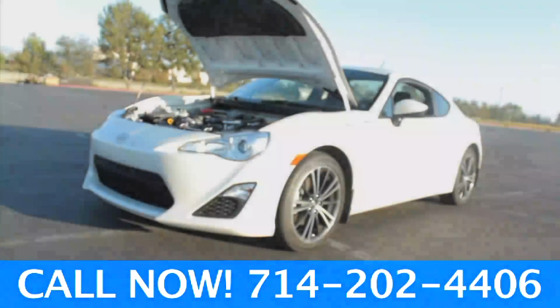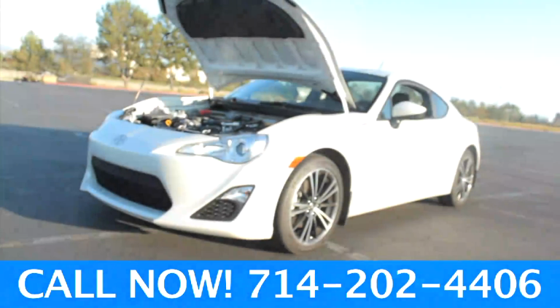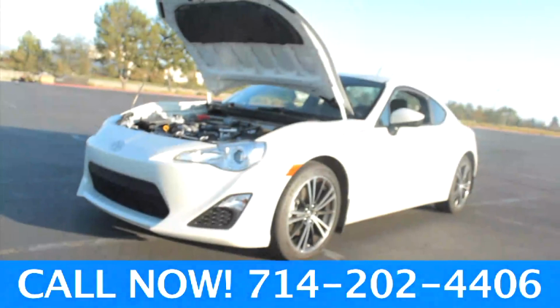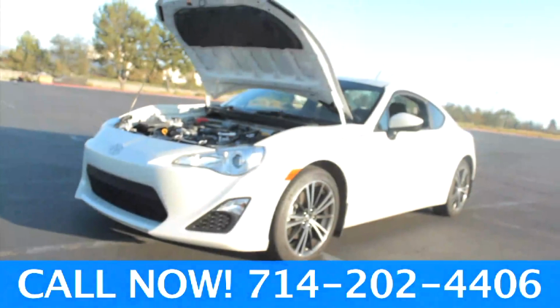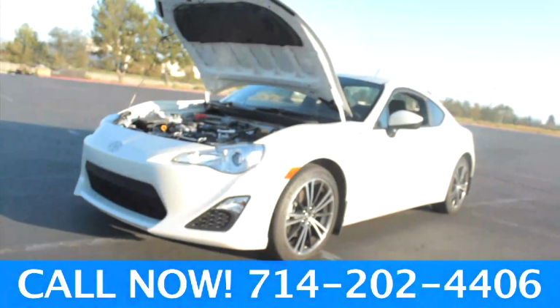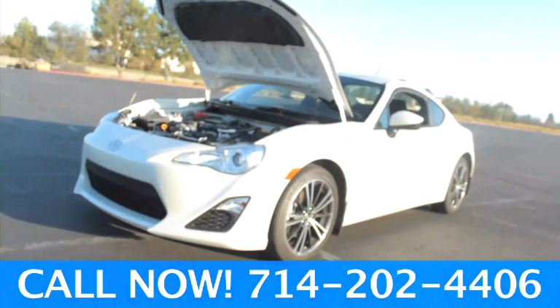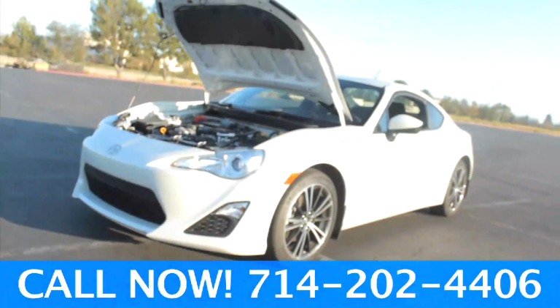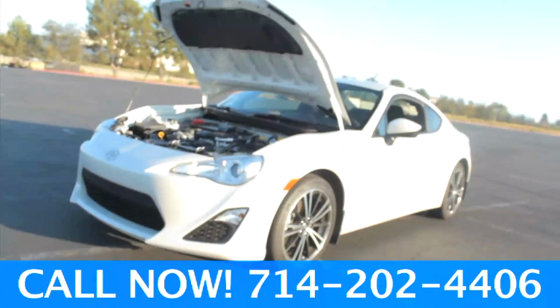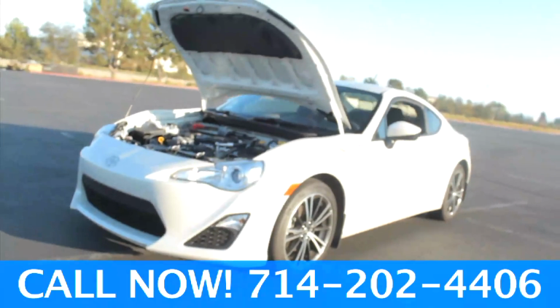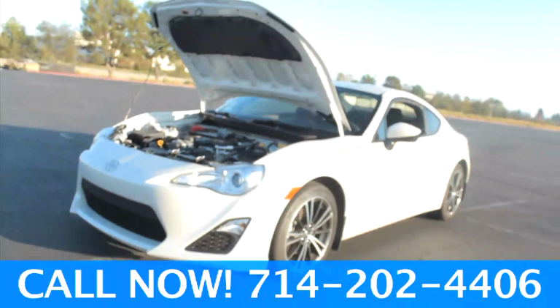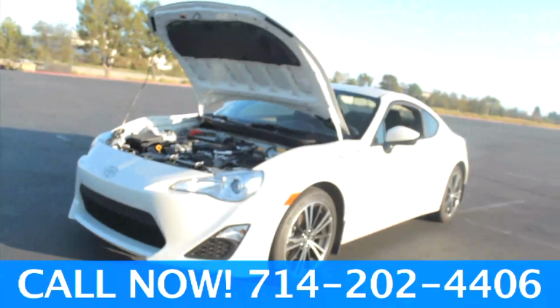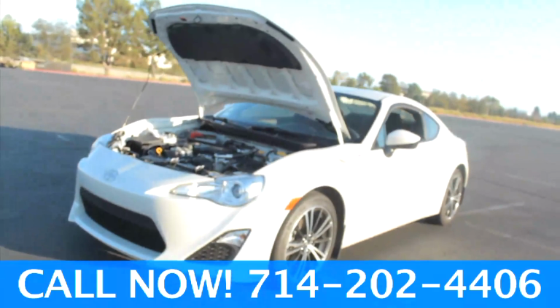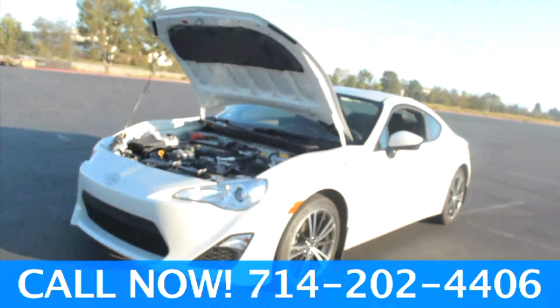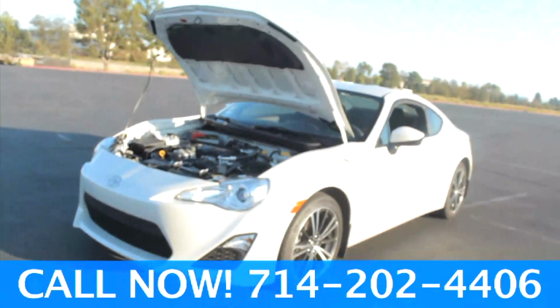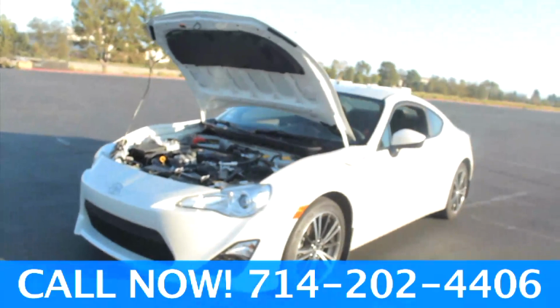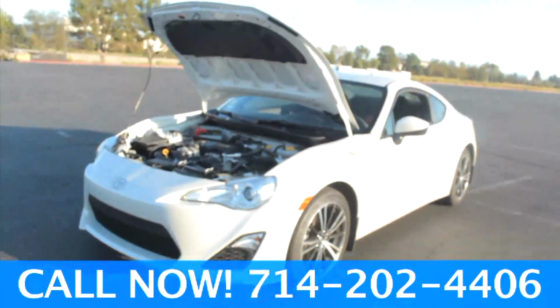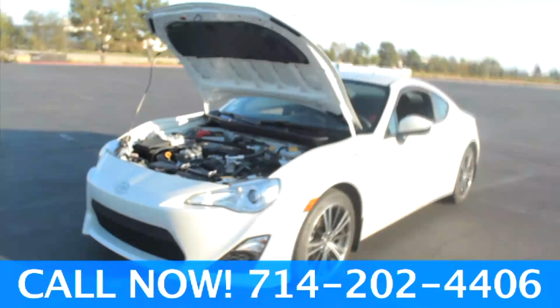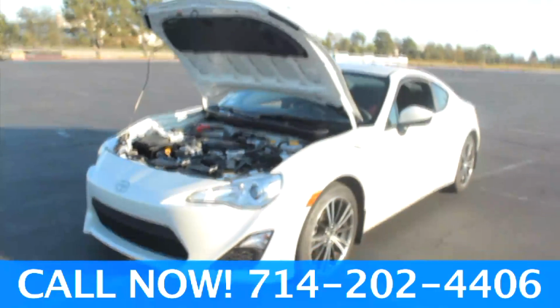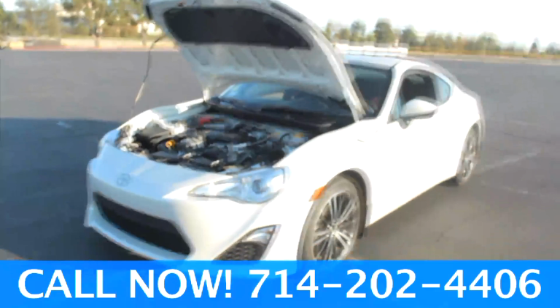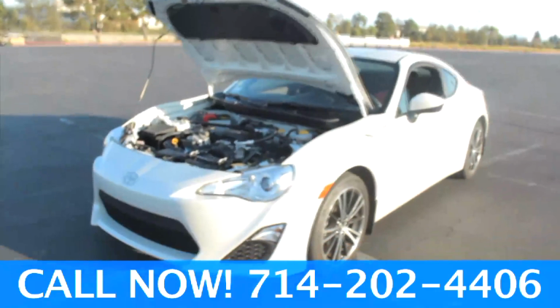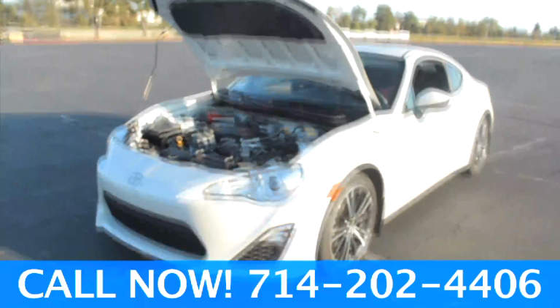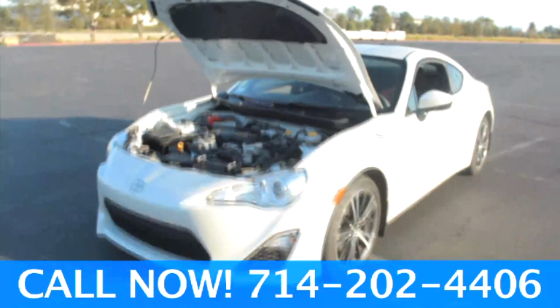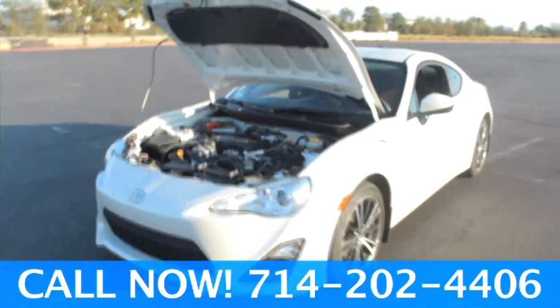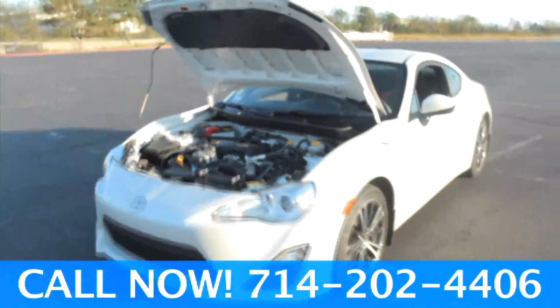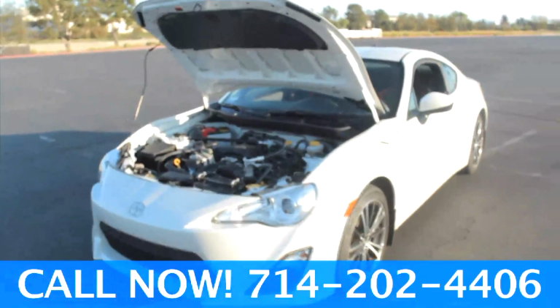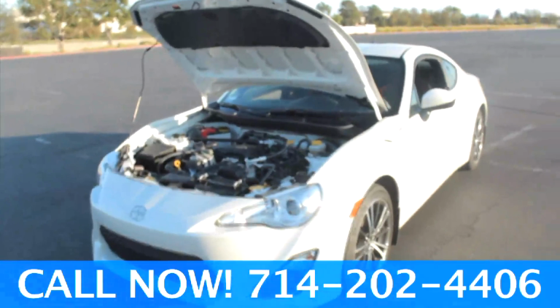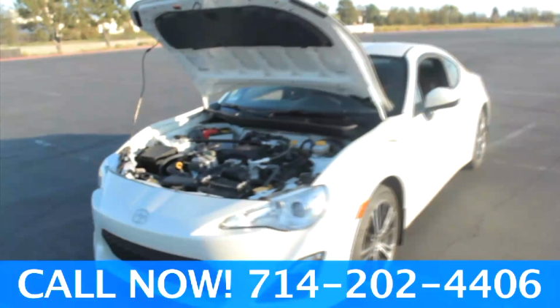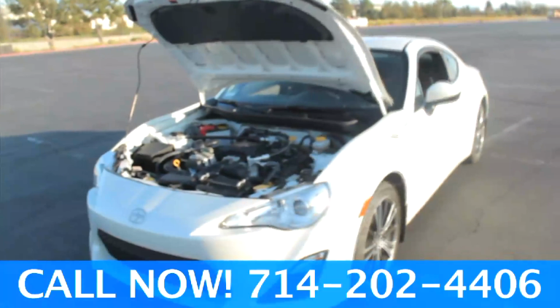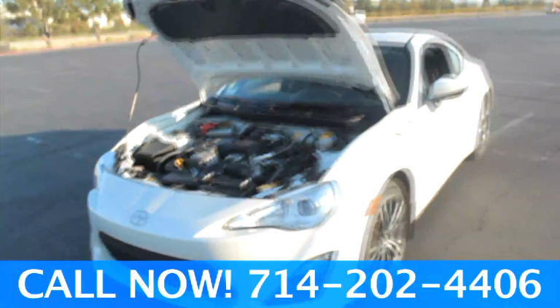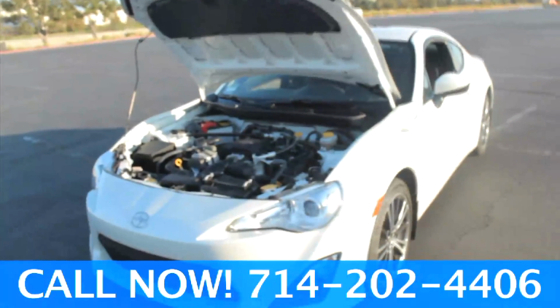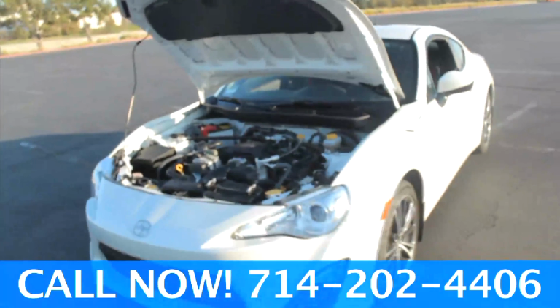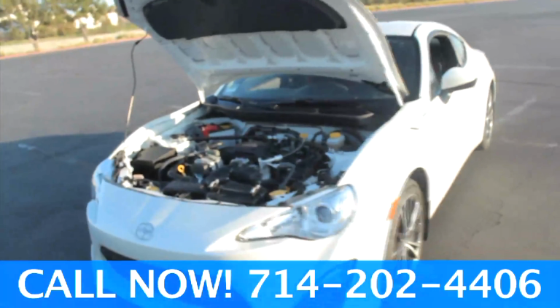So if you'd like to test drive or purchase an FR-S today, just give us a call and one of our sales representatives will take care of you immediately.